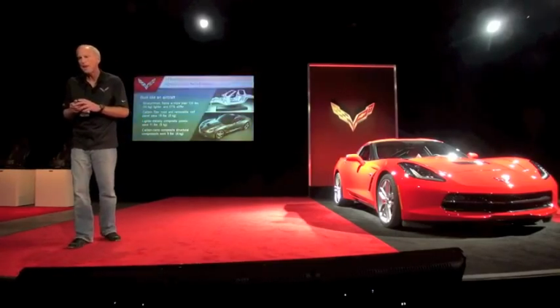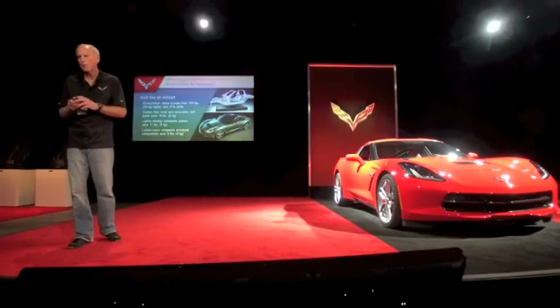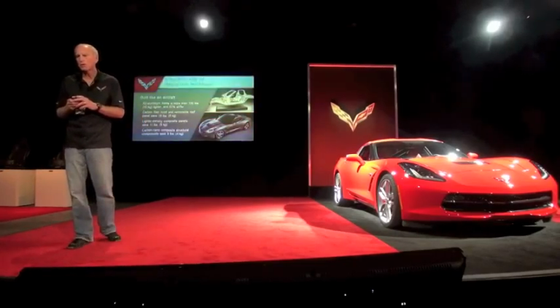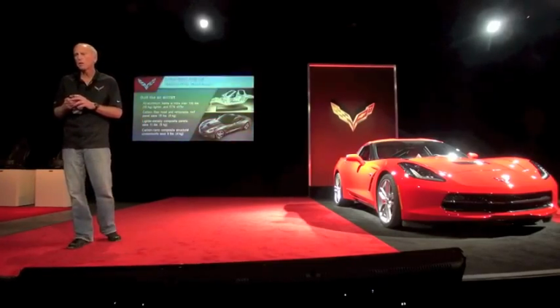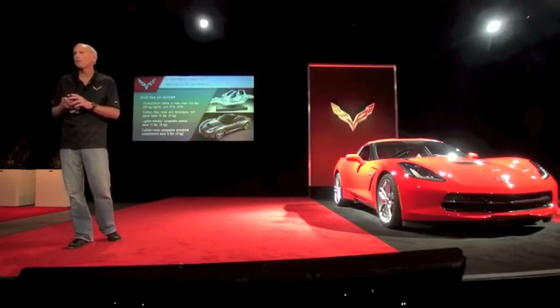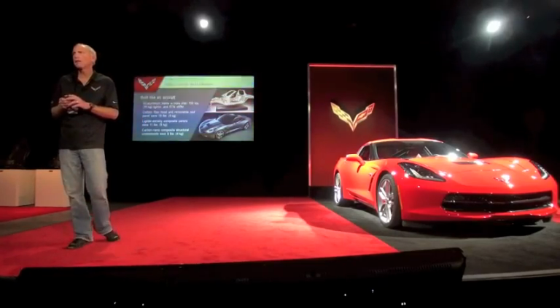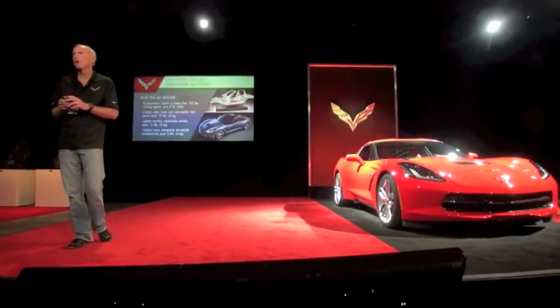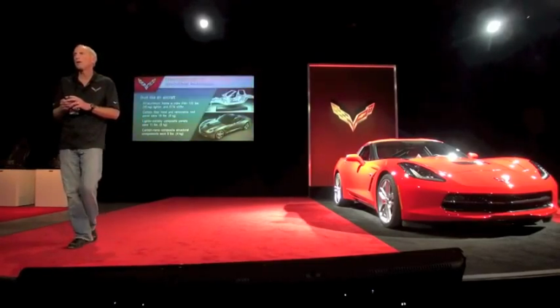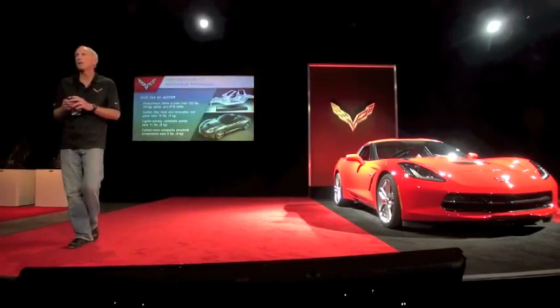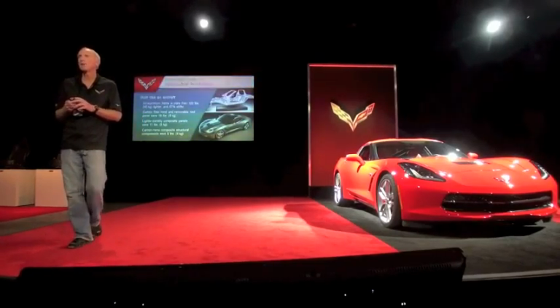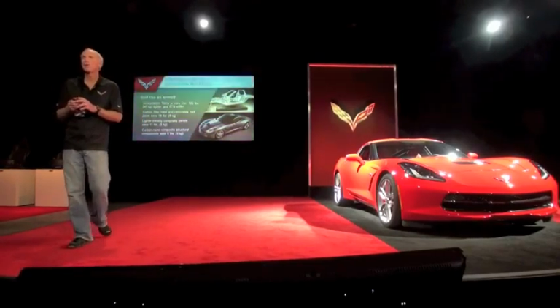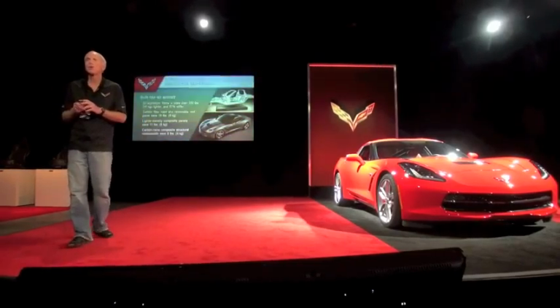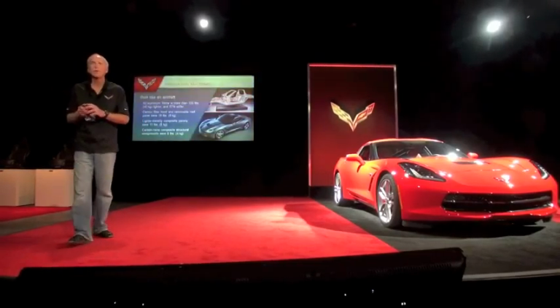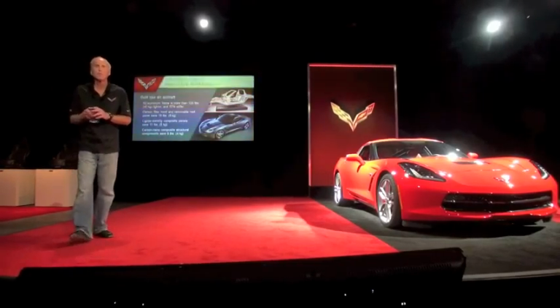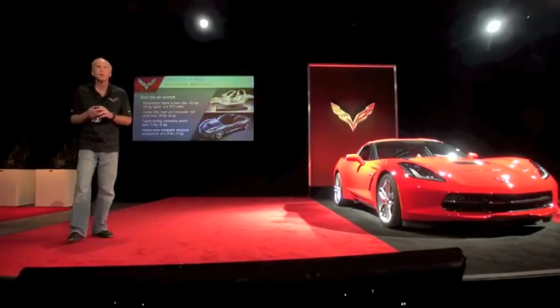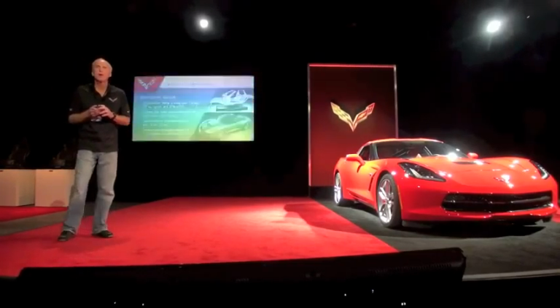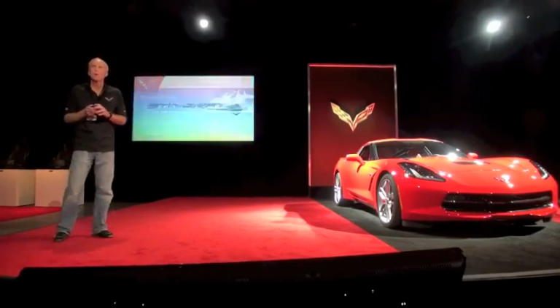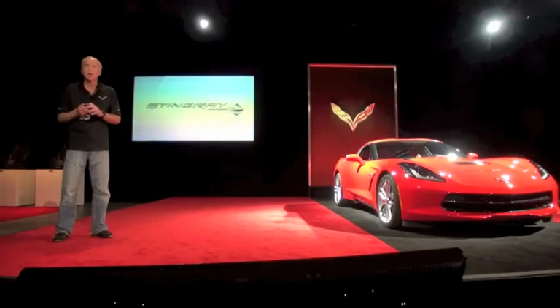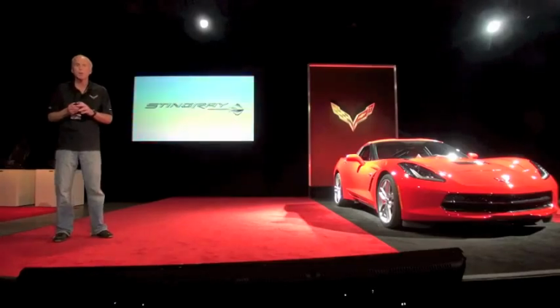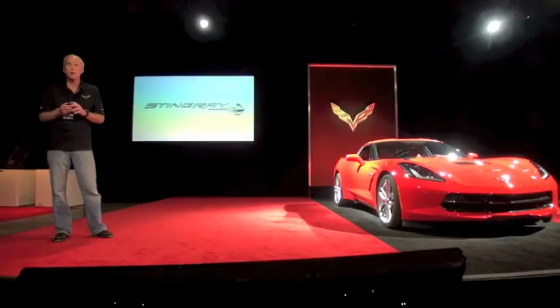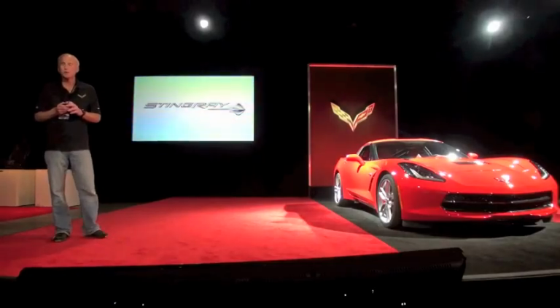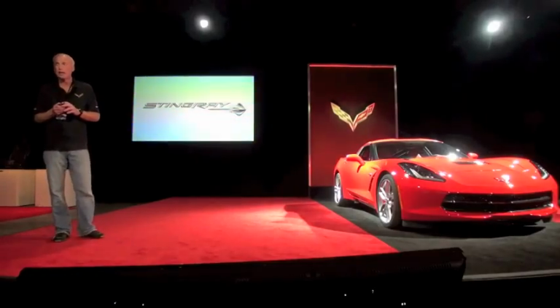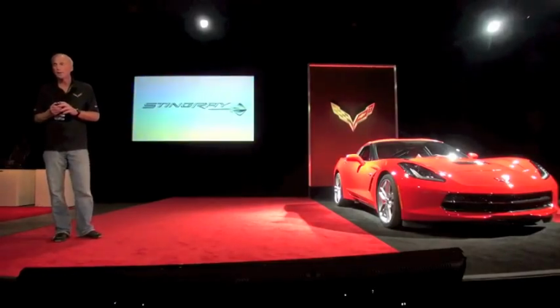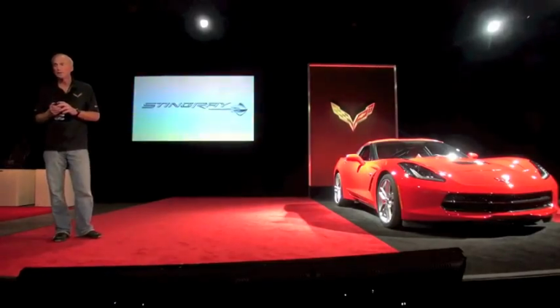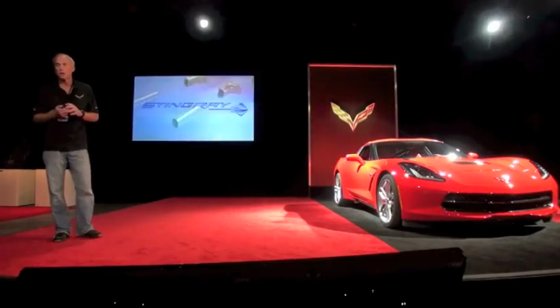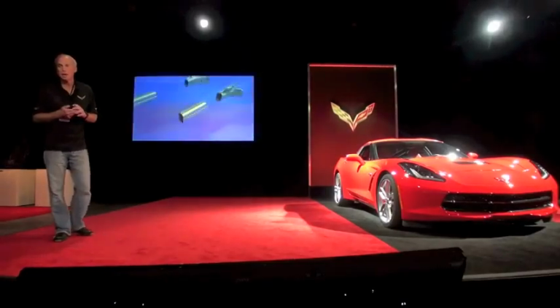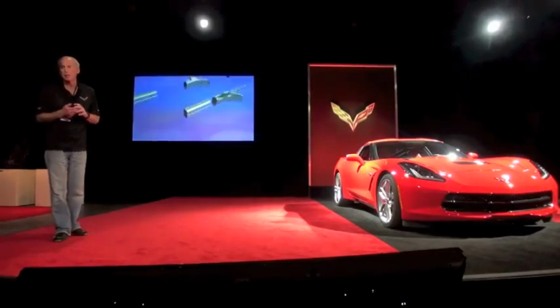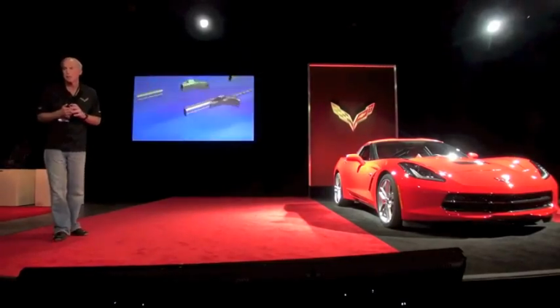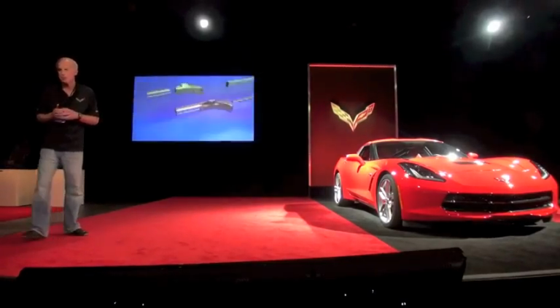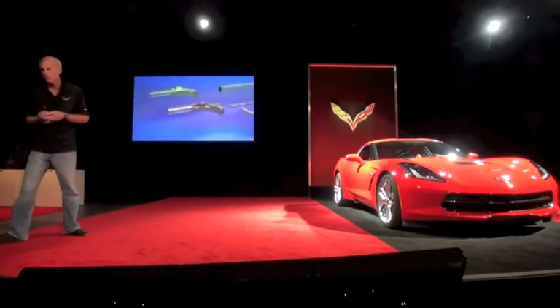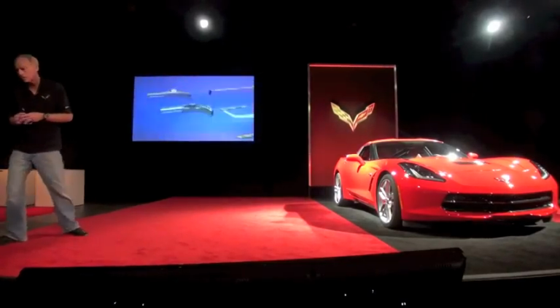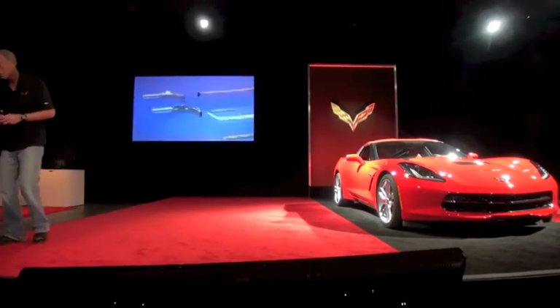I want to show a little video. A lot of people aren't totally familiar with how a Corvette goes together, so we've got a little assembly sequence here.